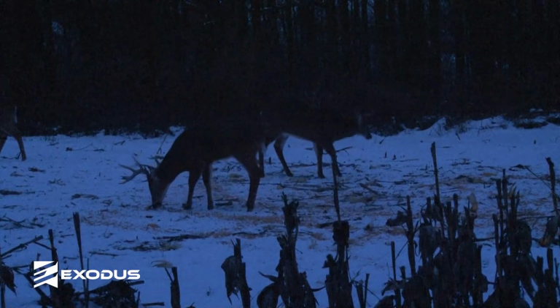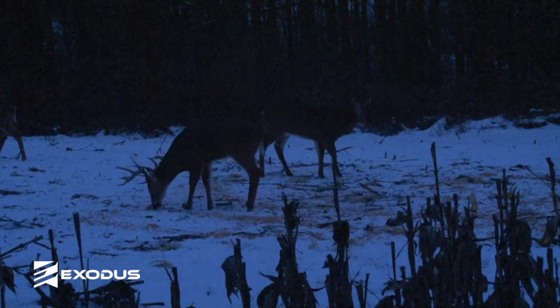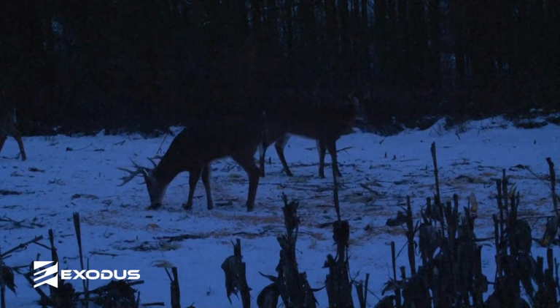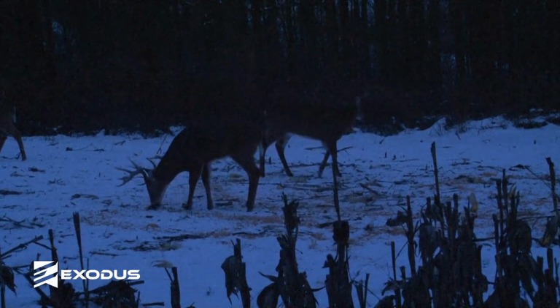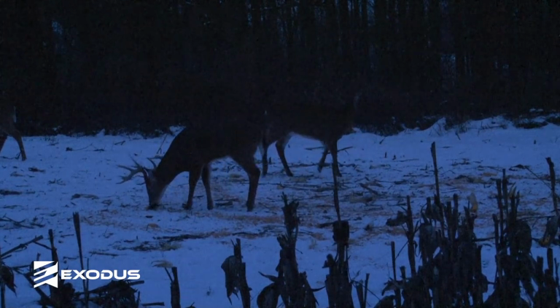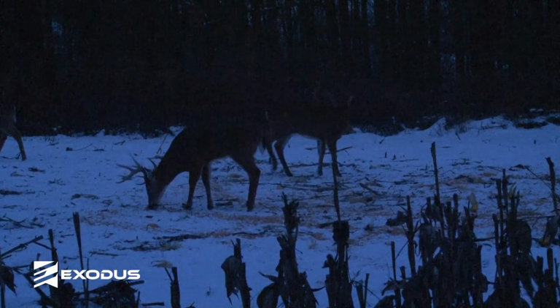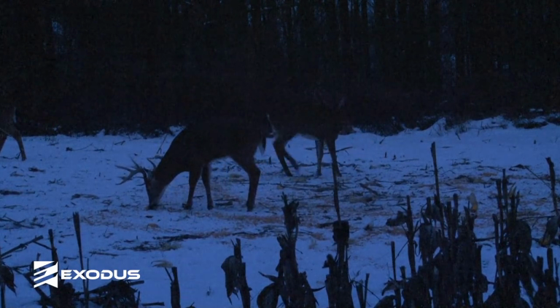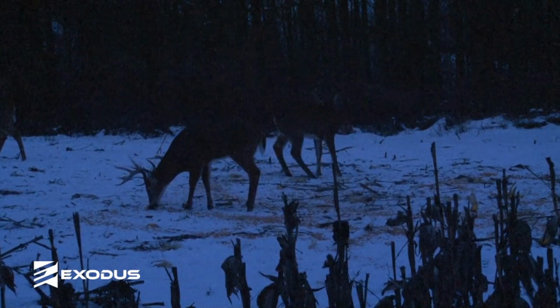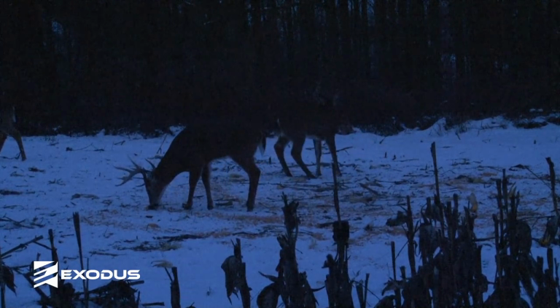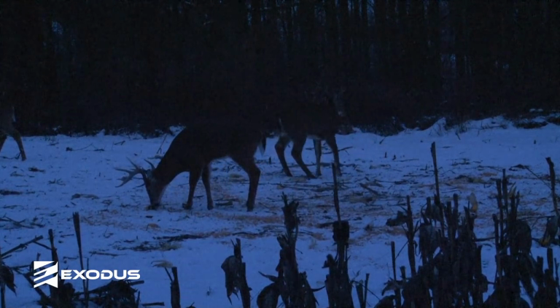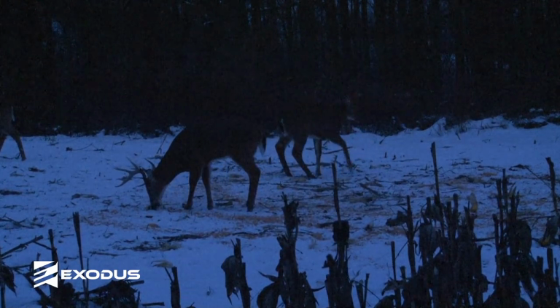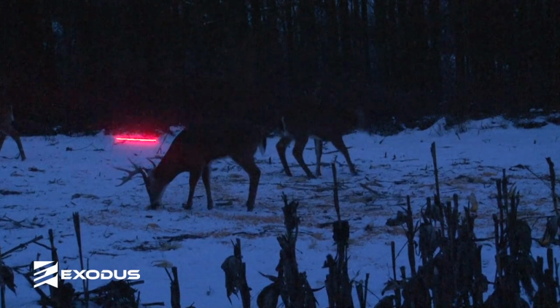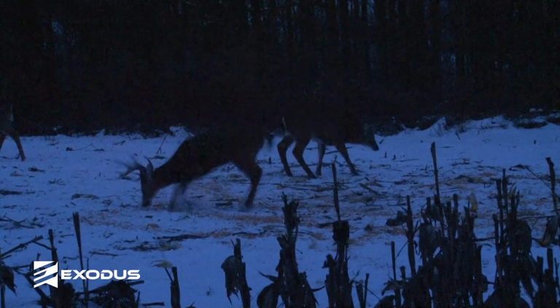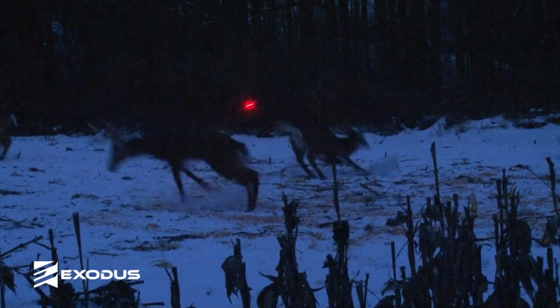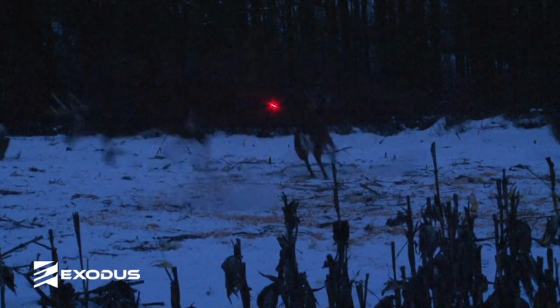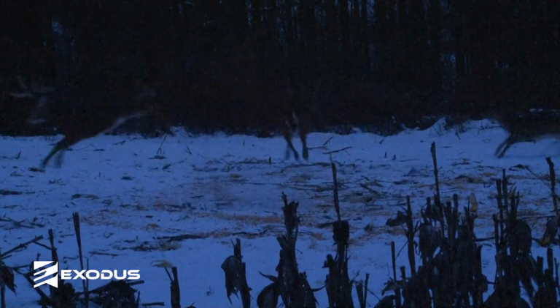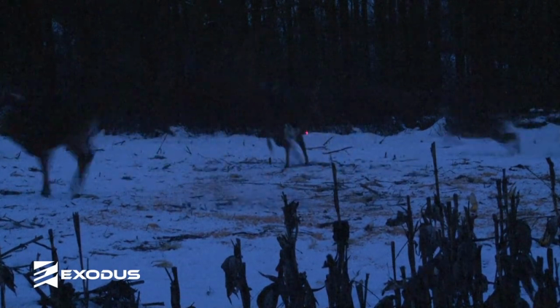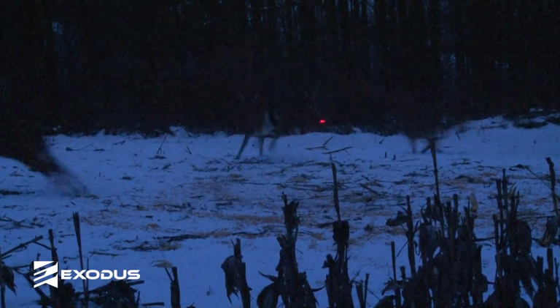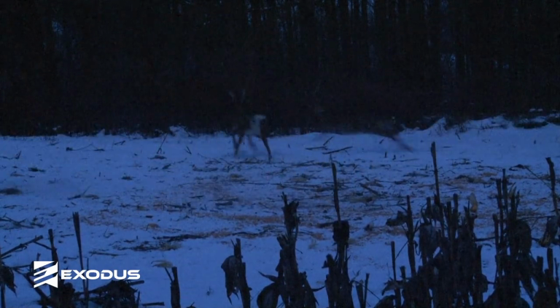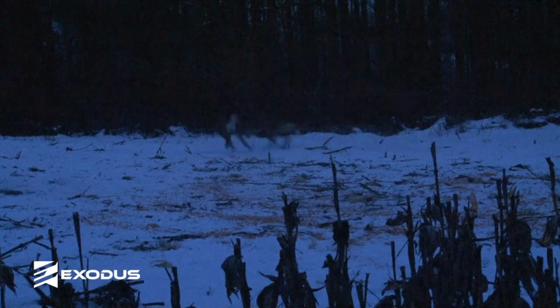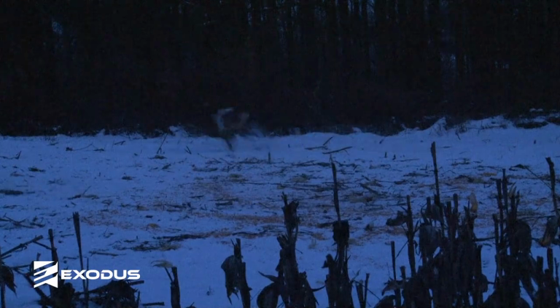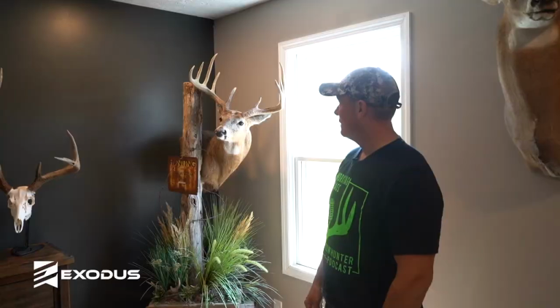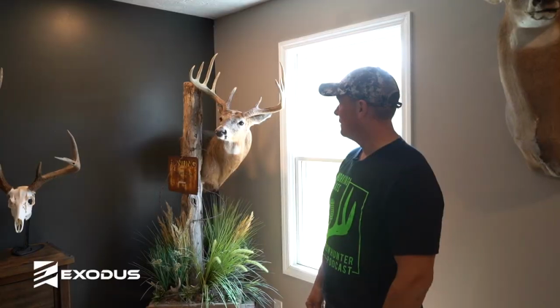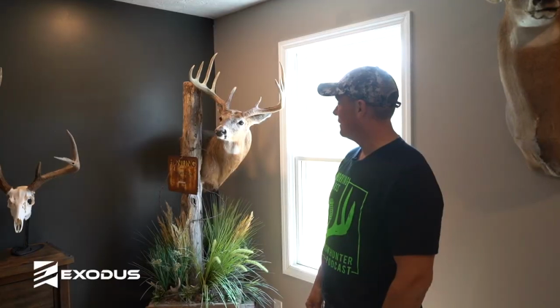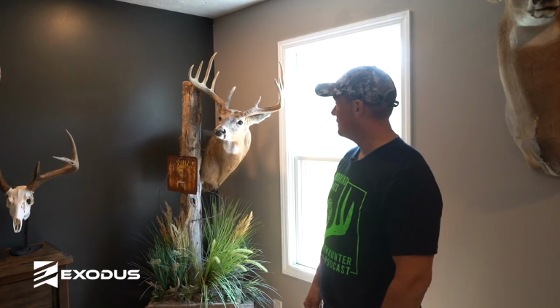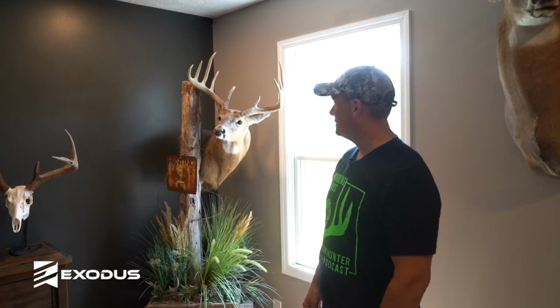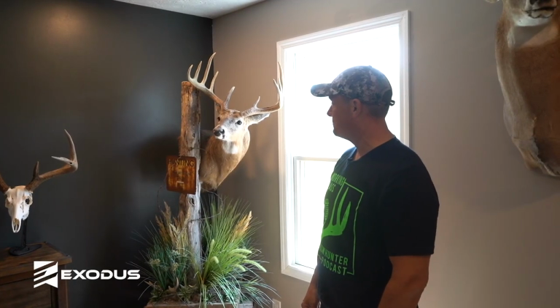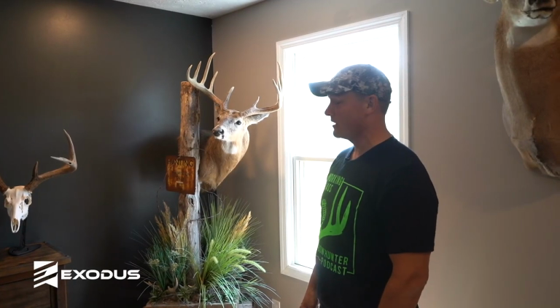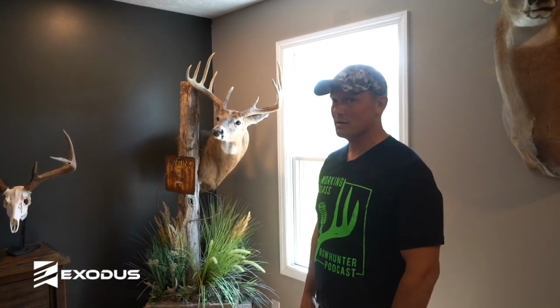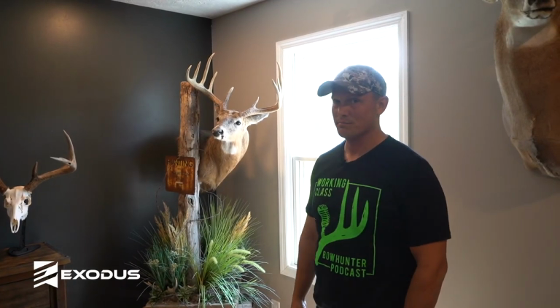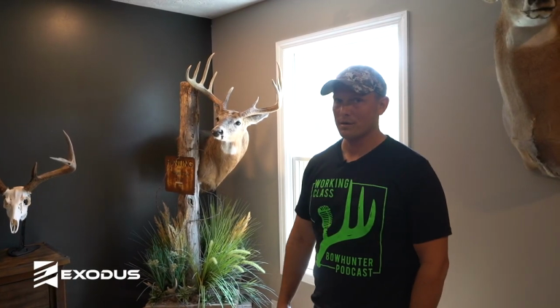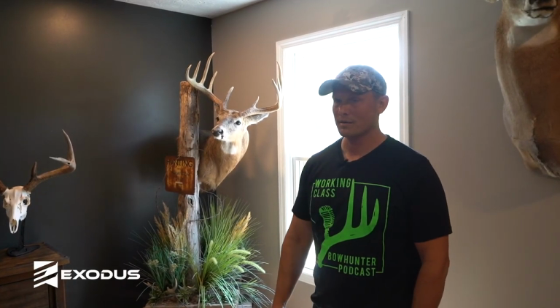I shot him at 25 yards and double-lunged him — he's a pretty awesome buck.